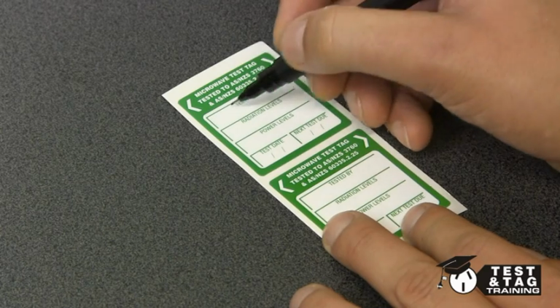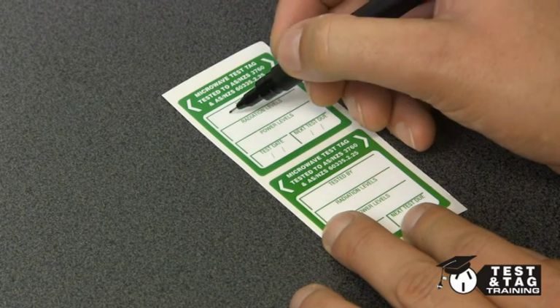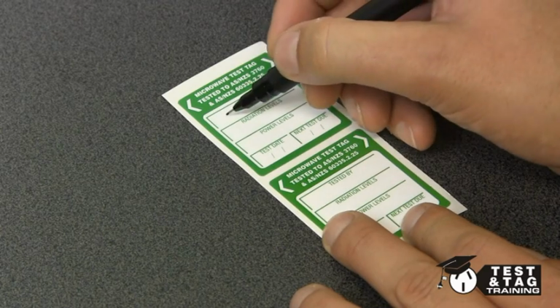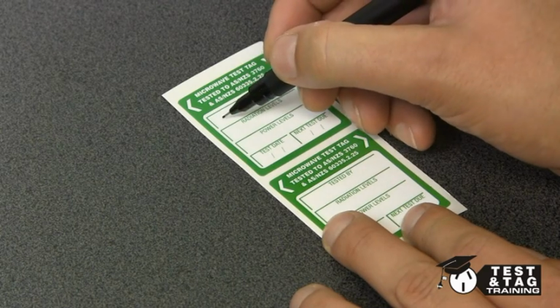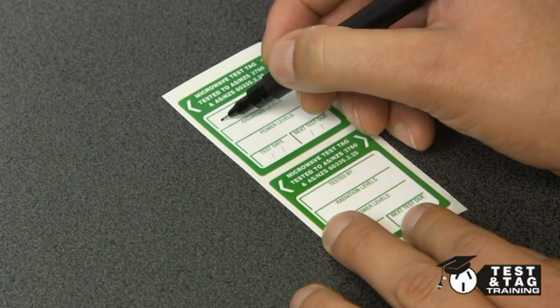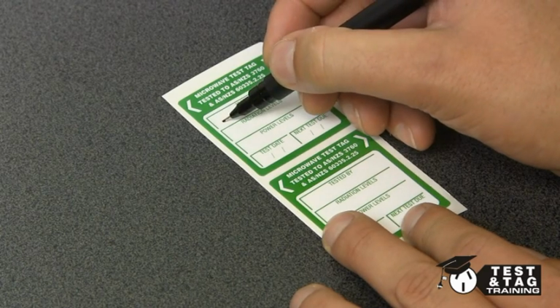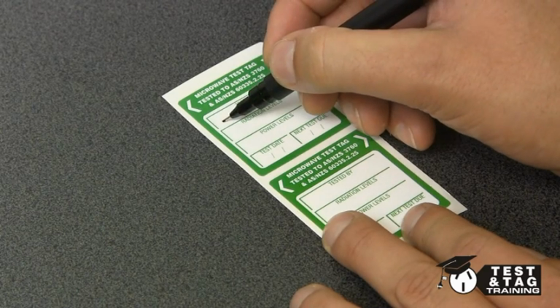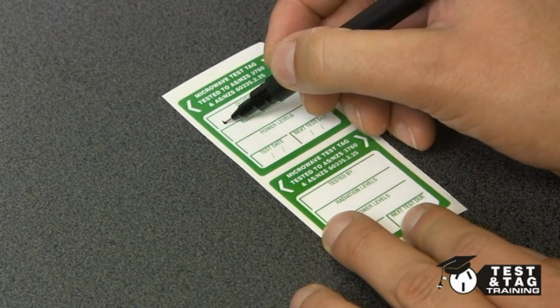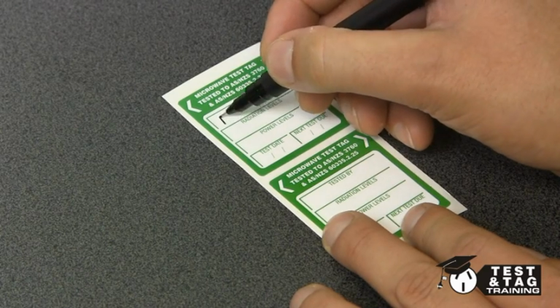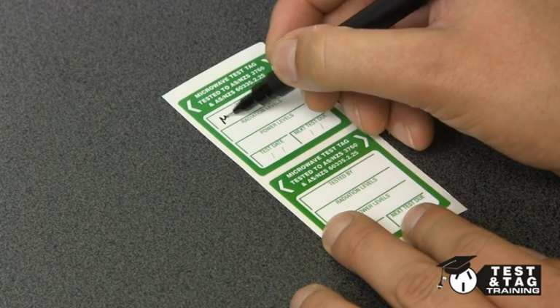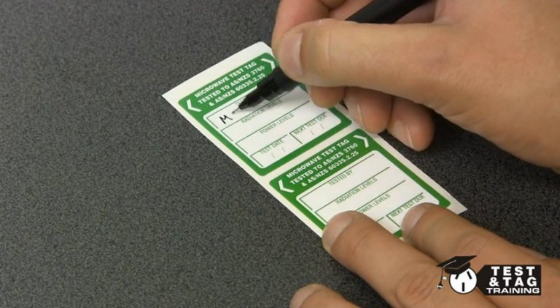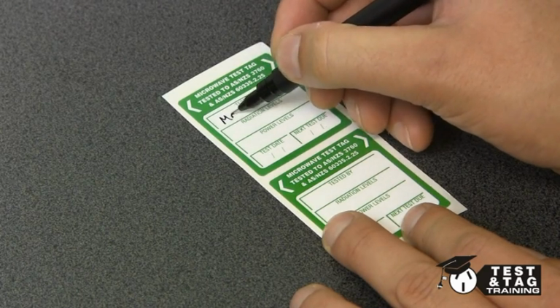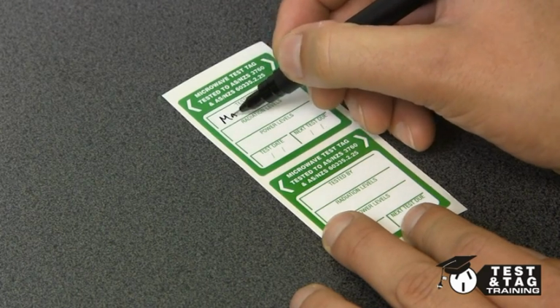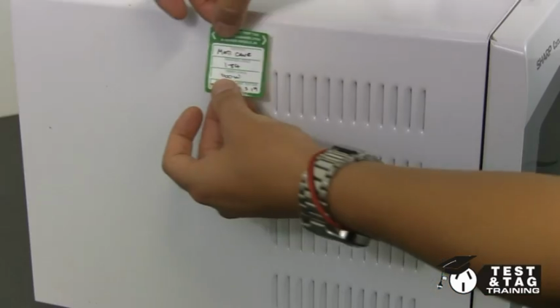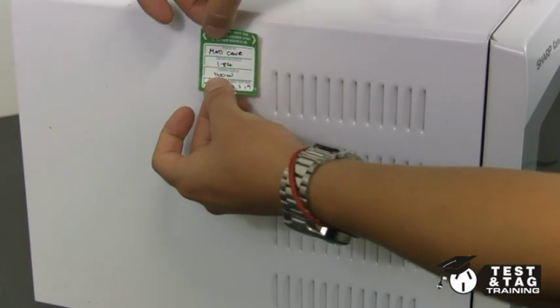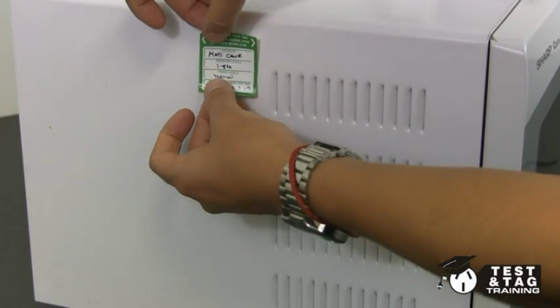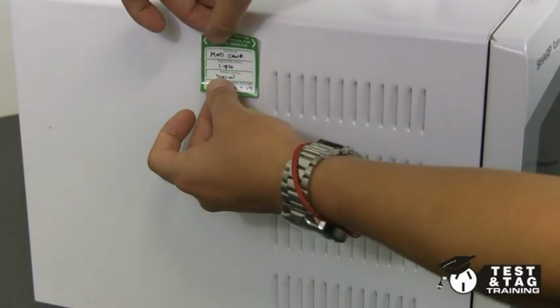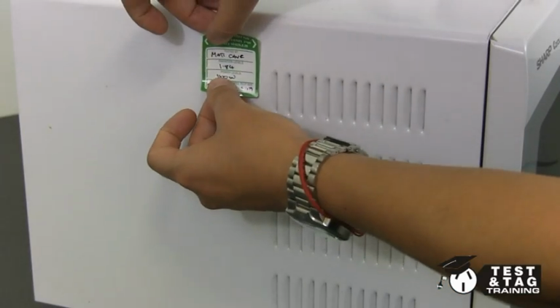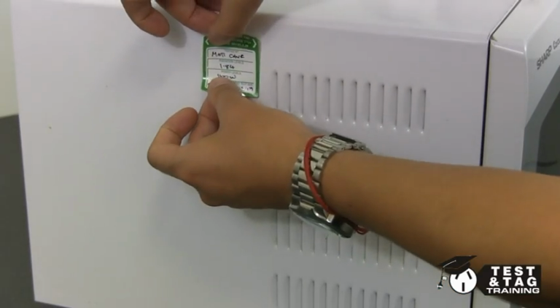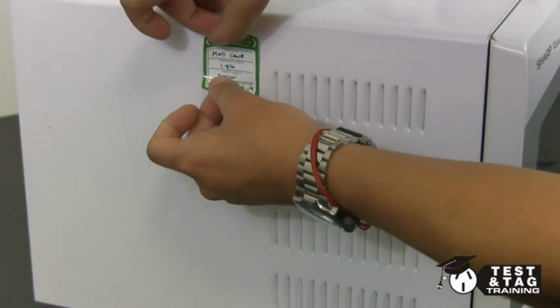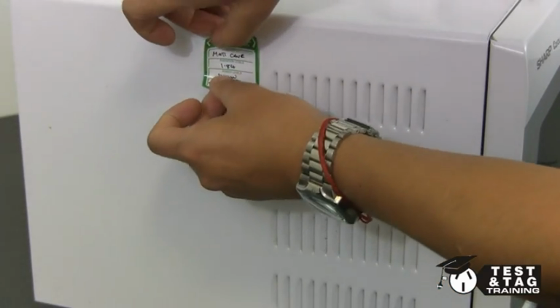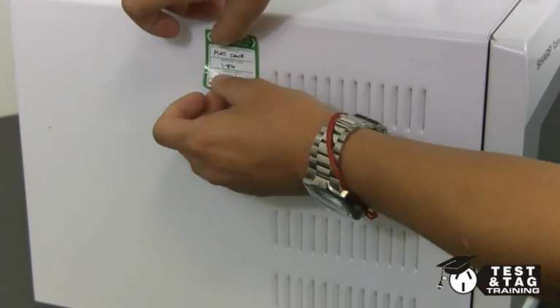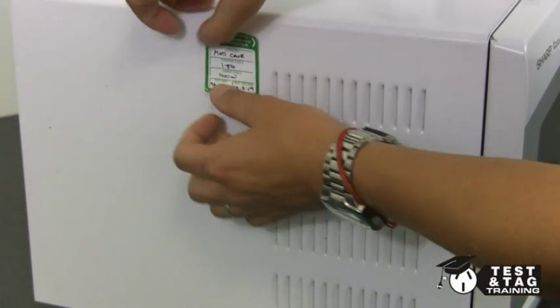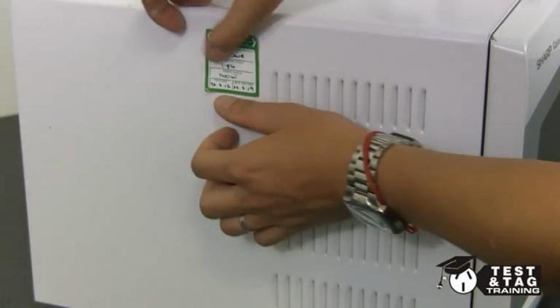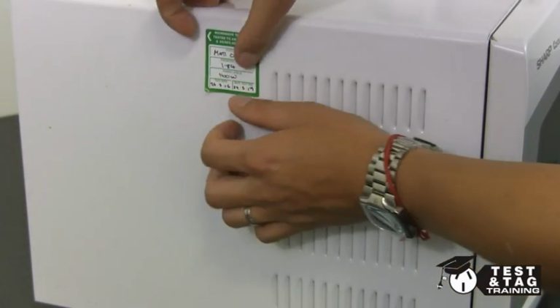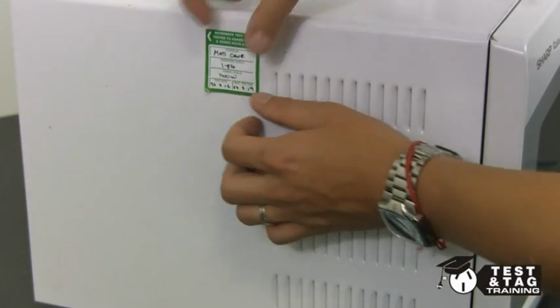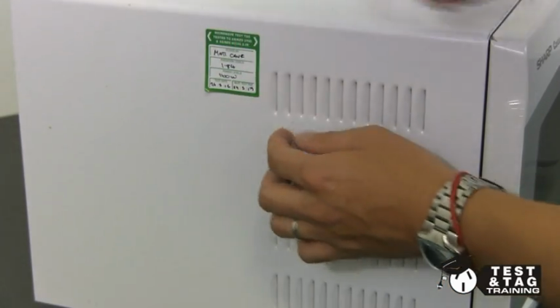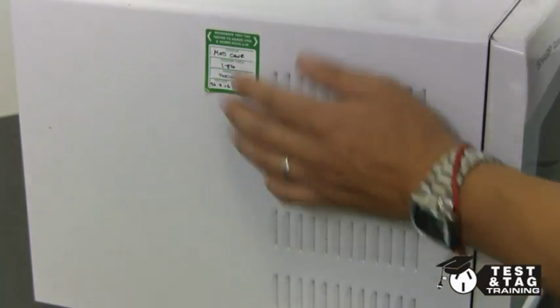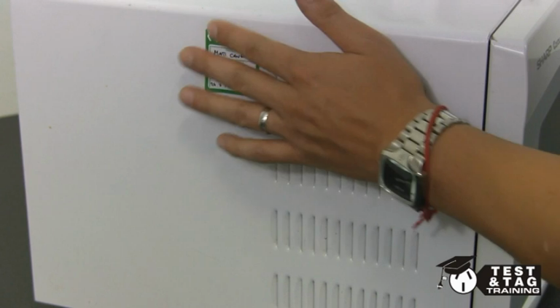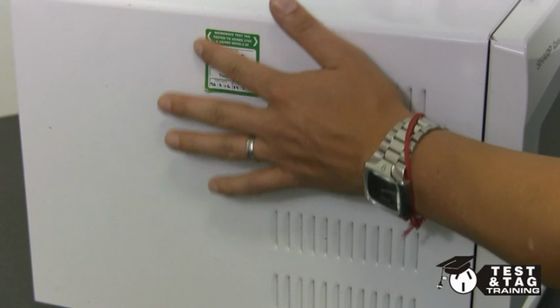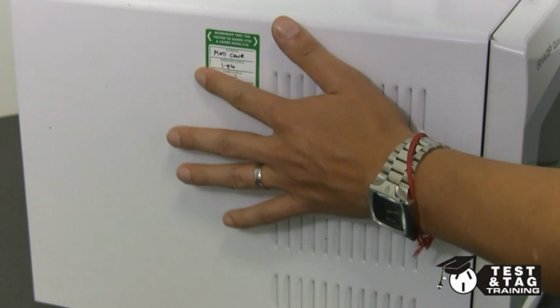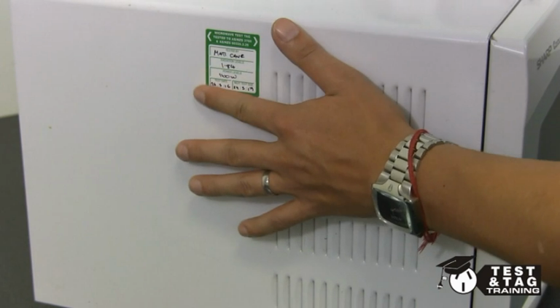Lastly, write out the tag and place it onto the side of the microwave to show that it has been tested.